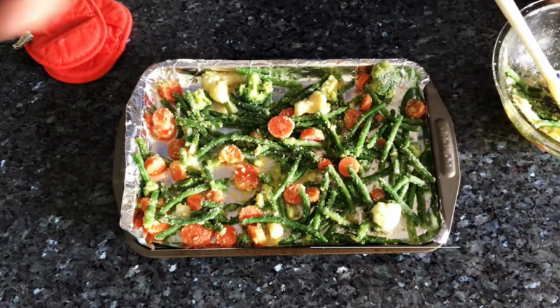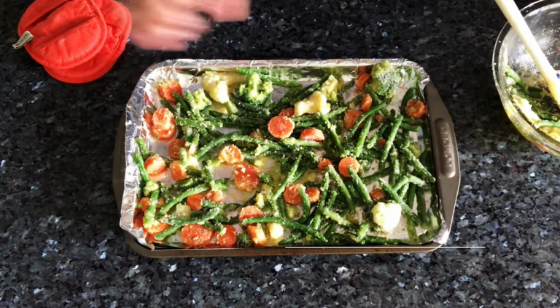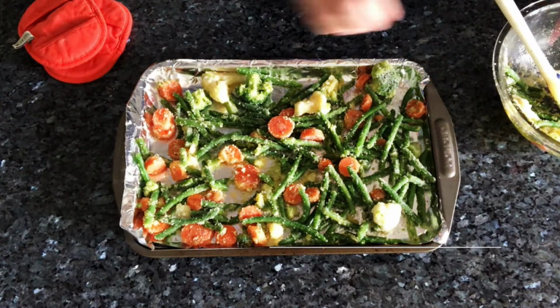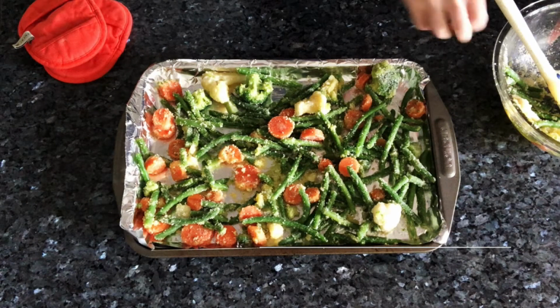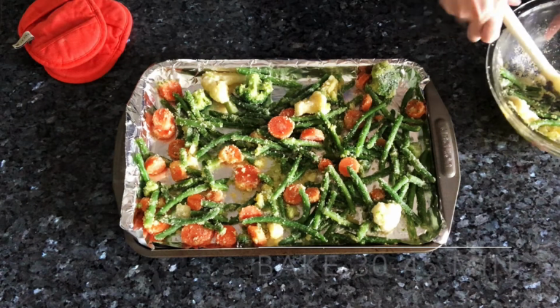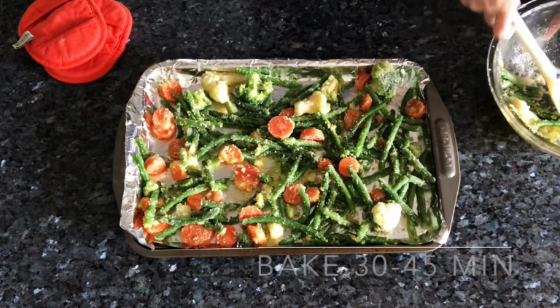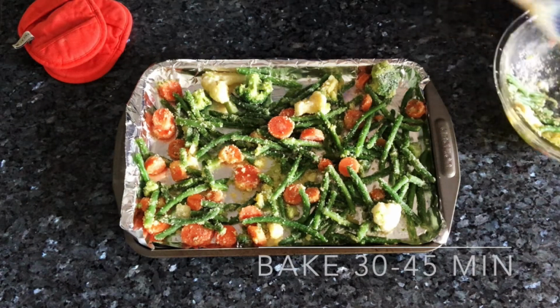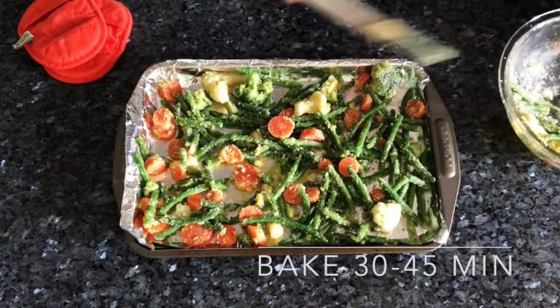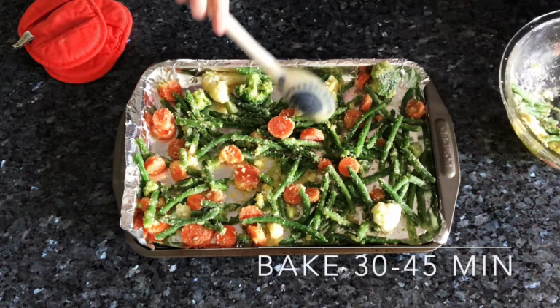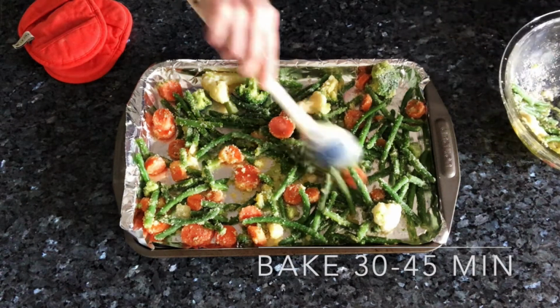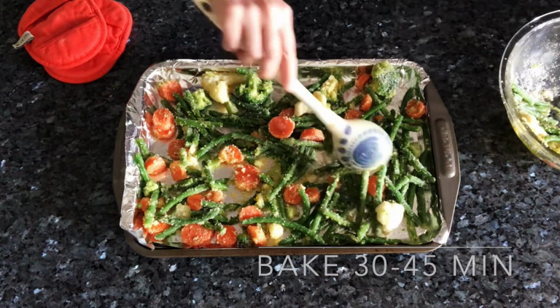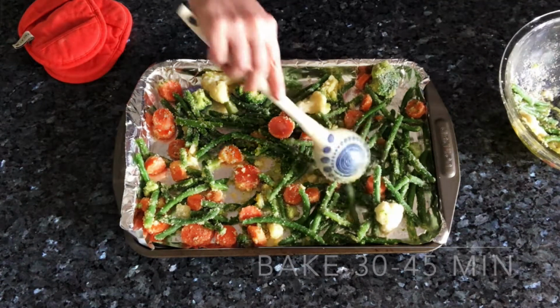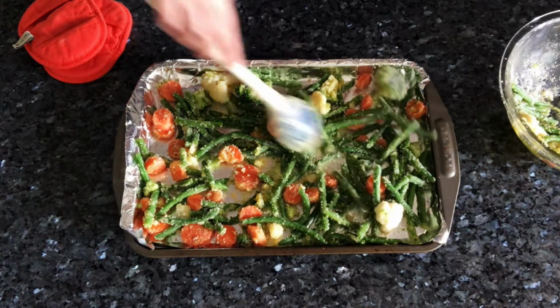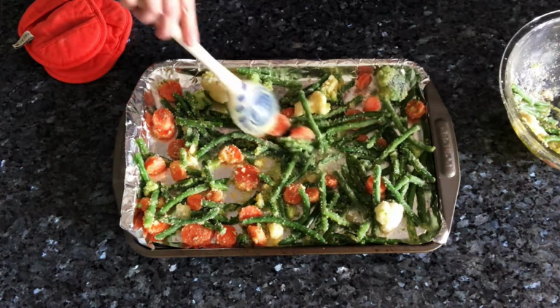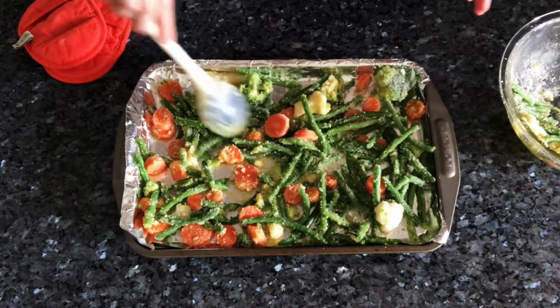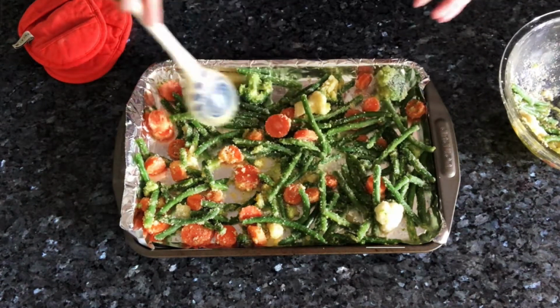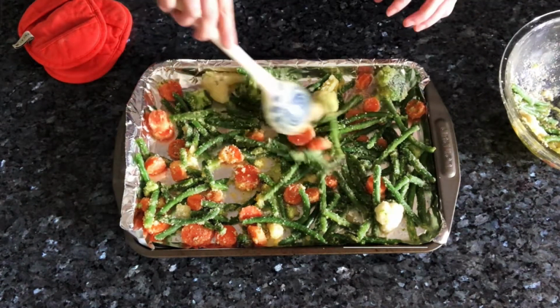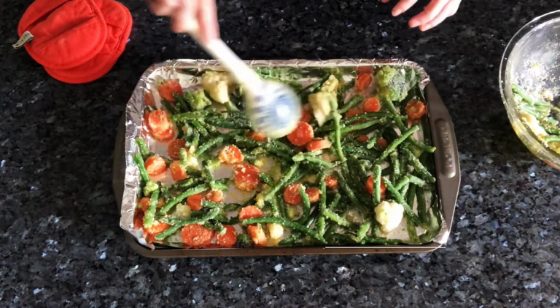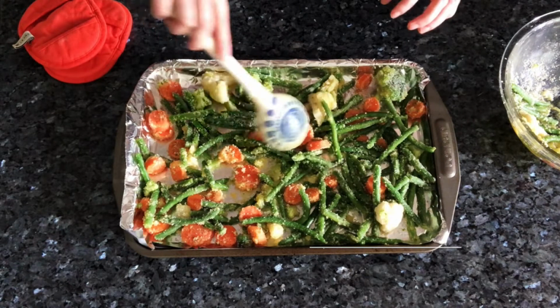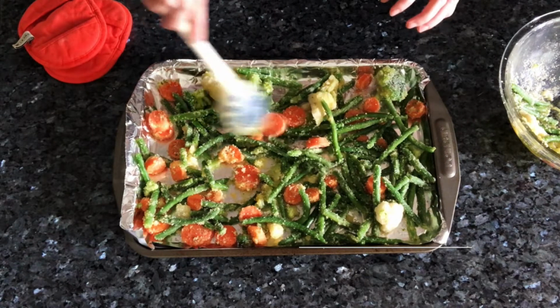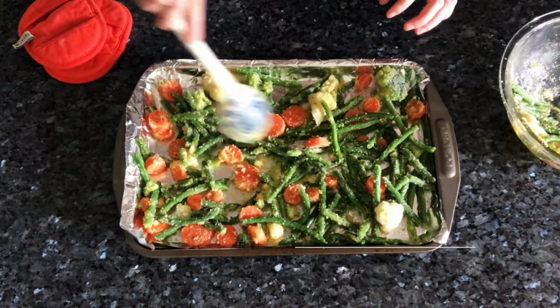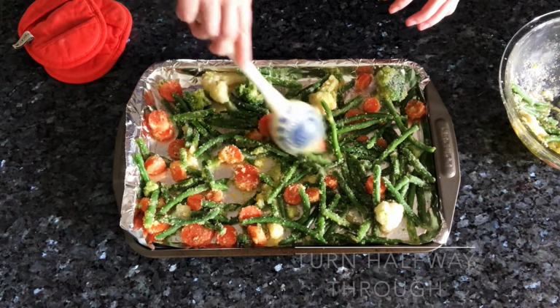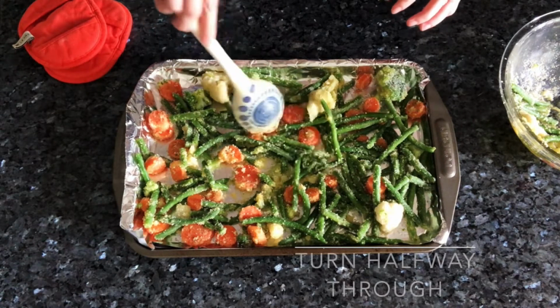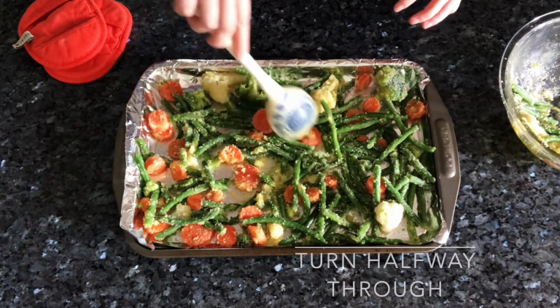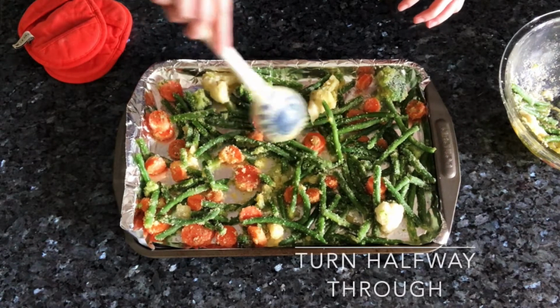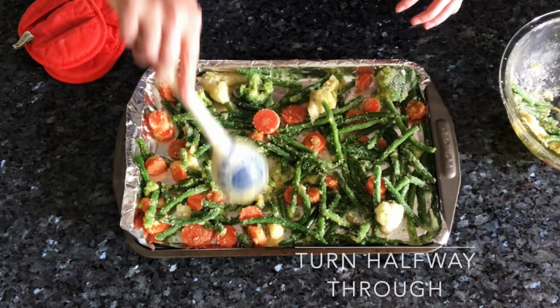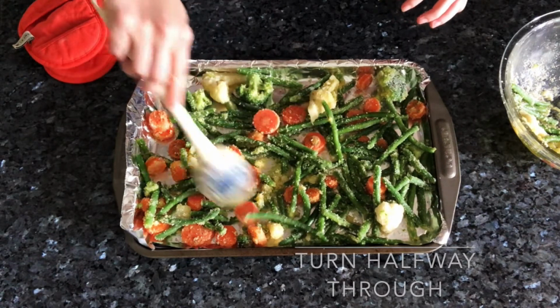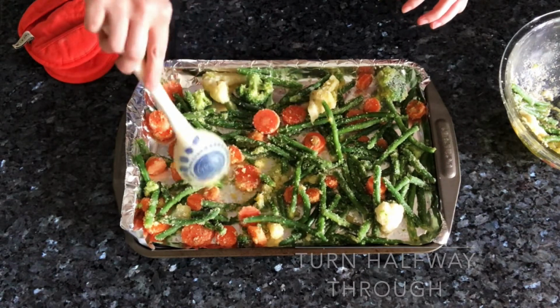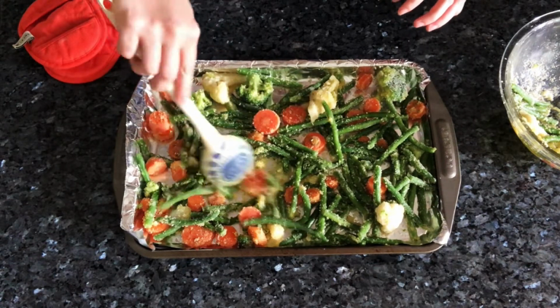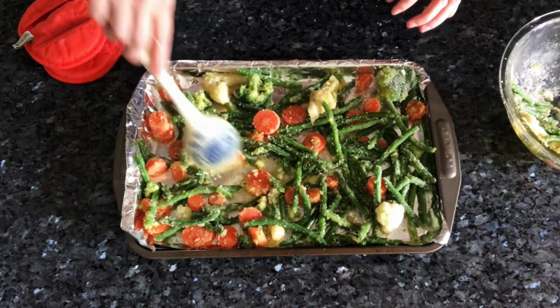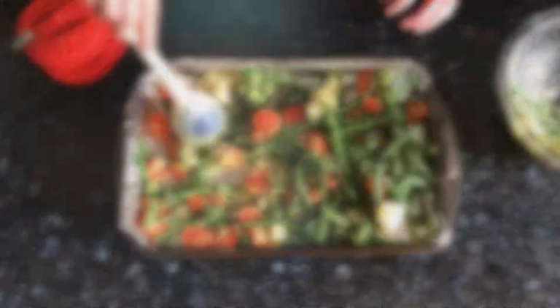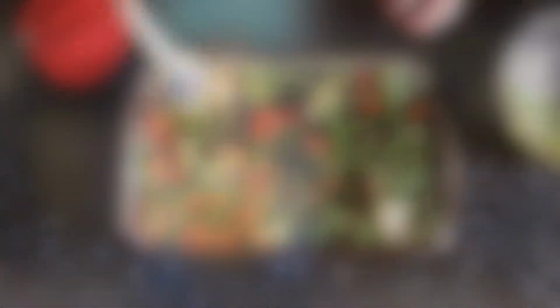Remove the baking sheet from the oven and add the frozen vegetables. Make sure they're in a single layer — if crowded, they'll steam and not roast.